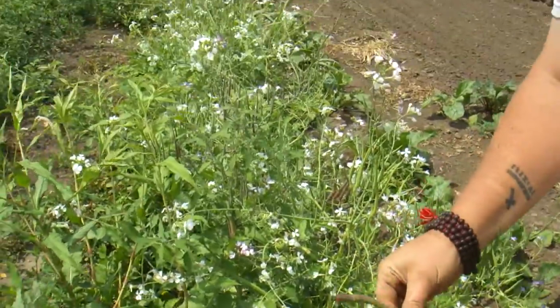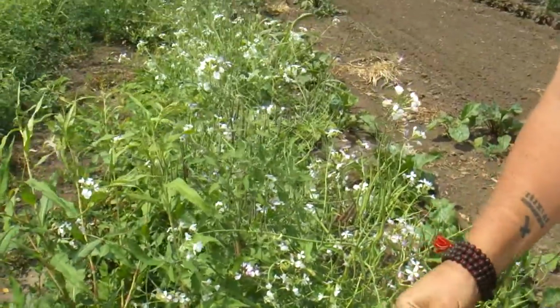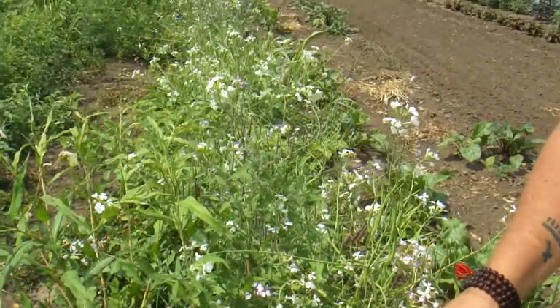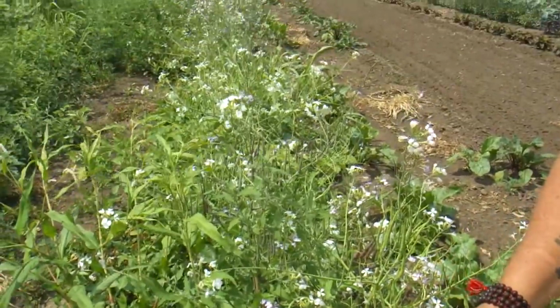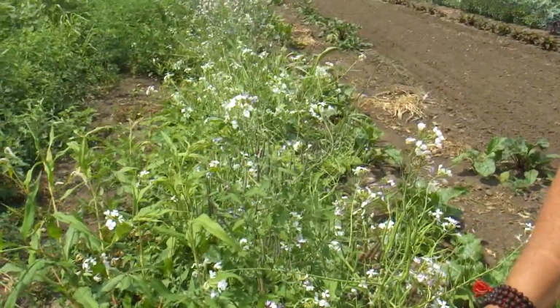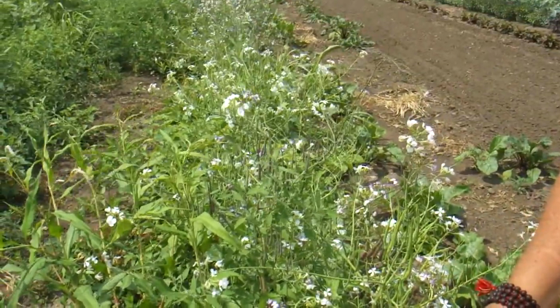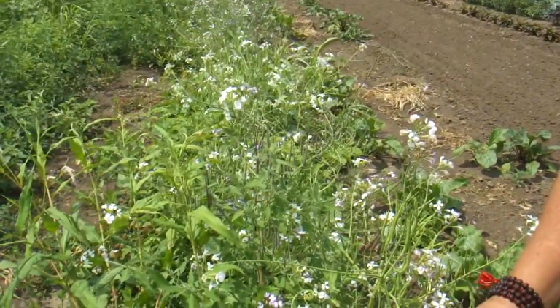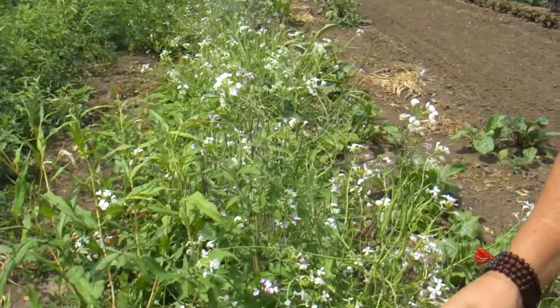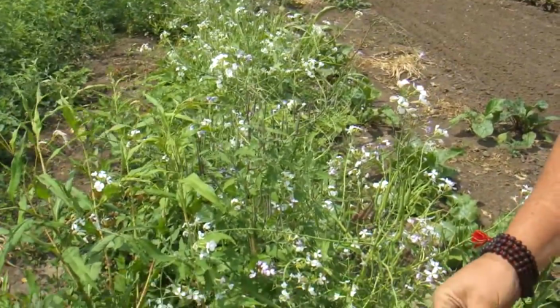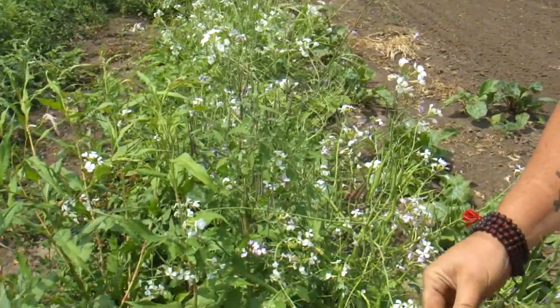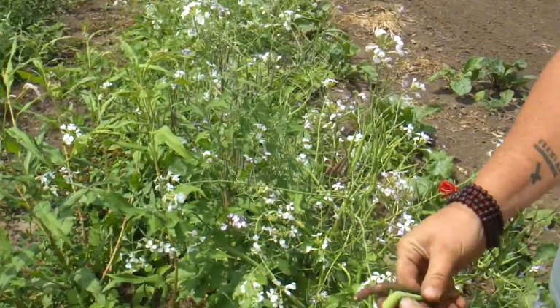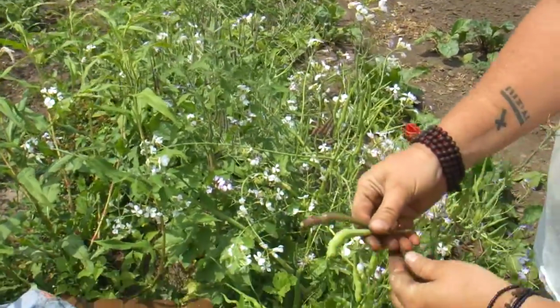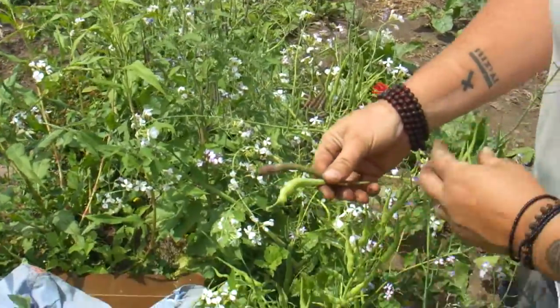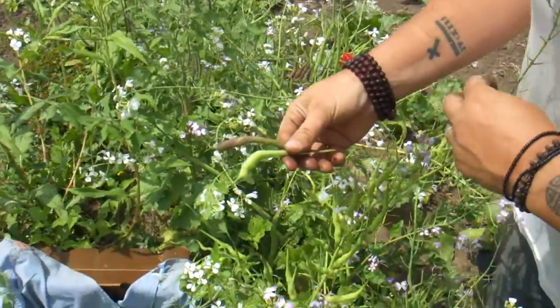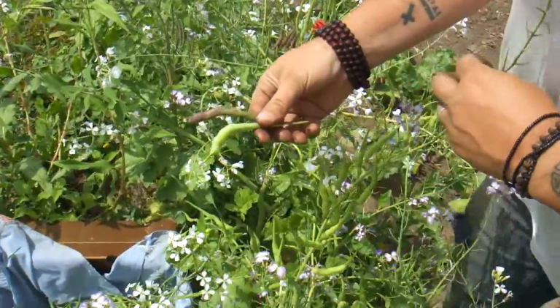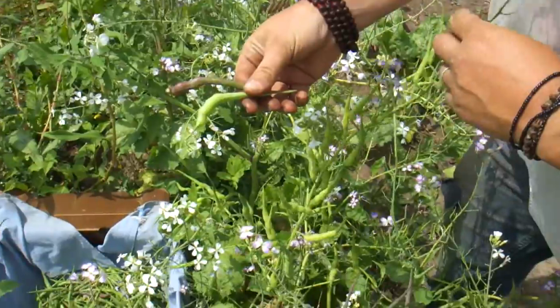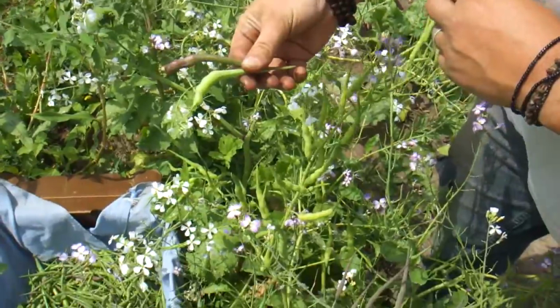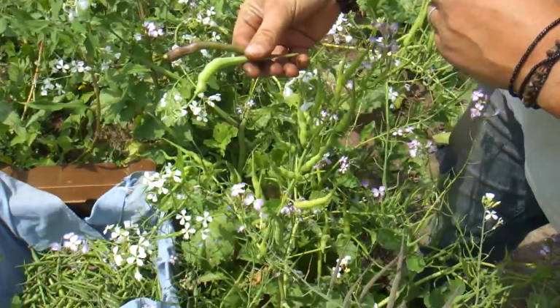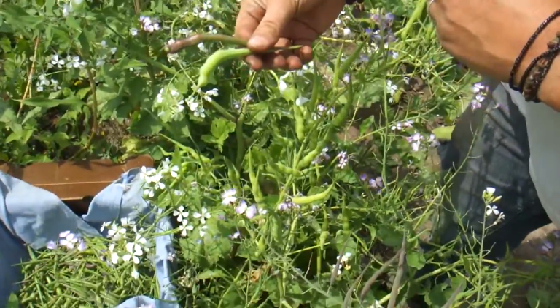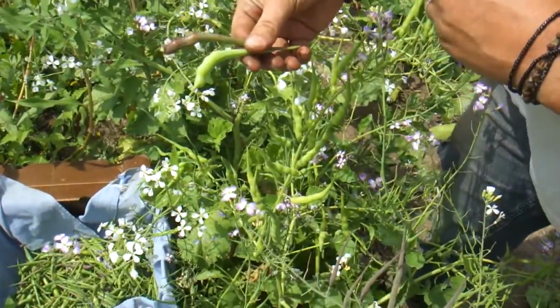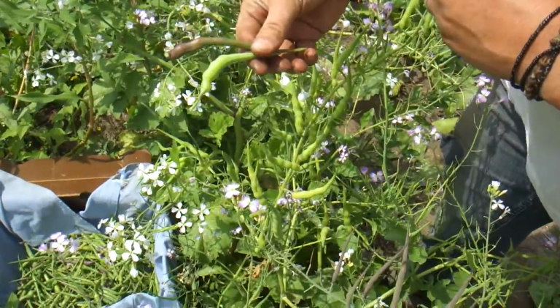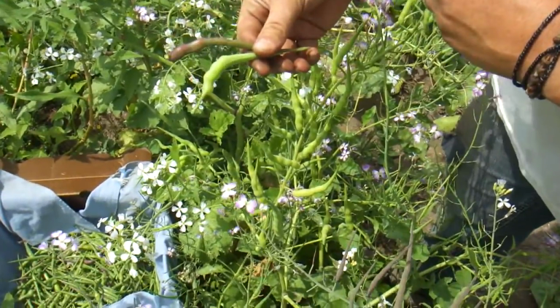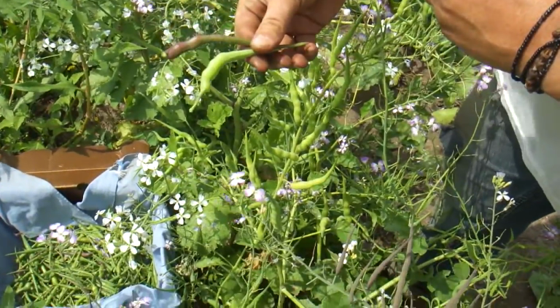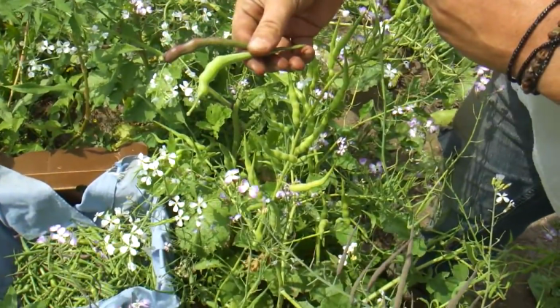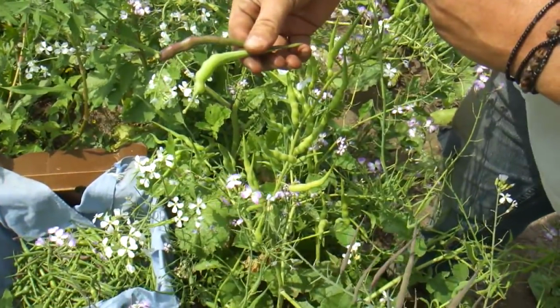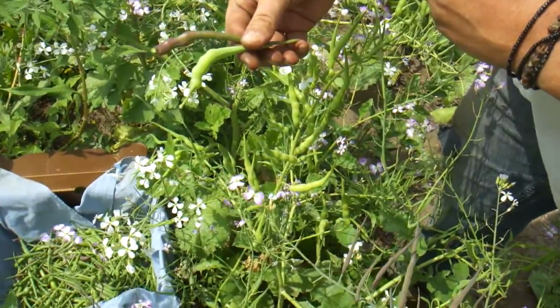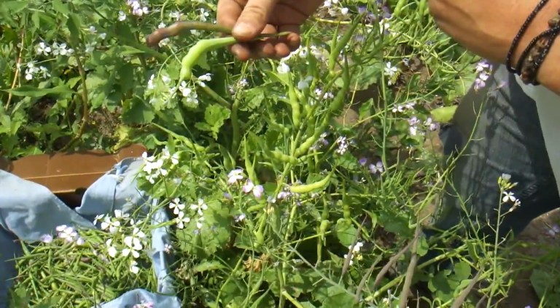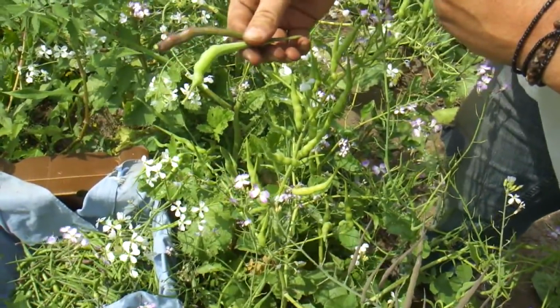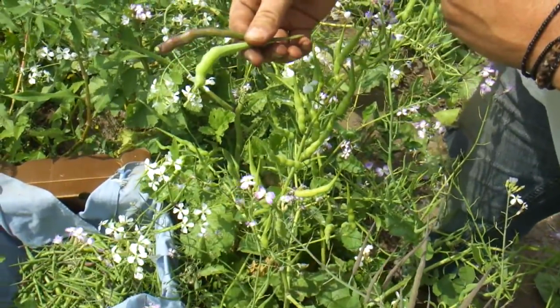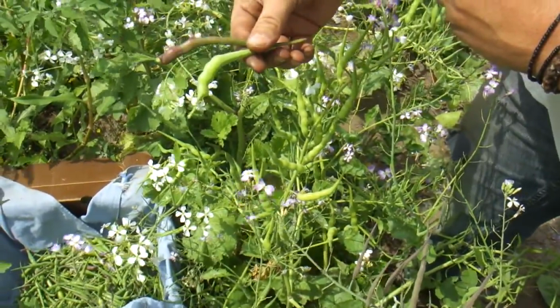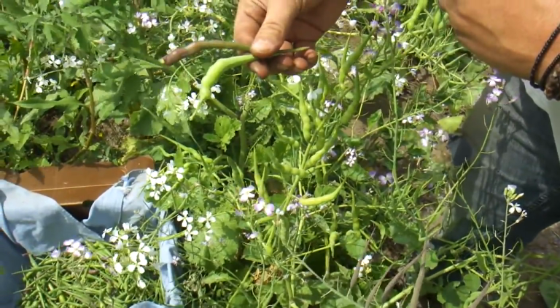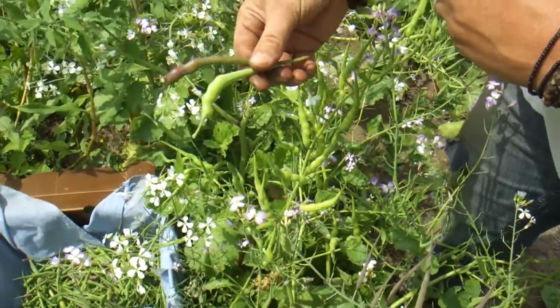They're also going to be very time-consuming in terms of harvesting. So I'm just going to show you a quick little trick what we do here at Bossy Acres to make it nice, quick and simple.